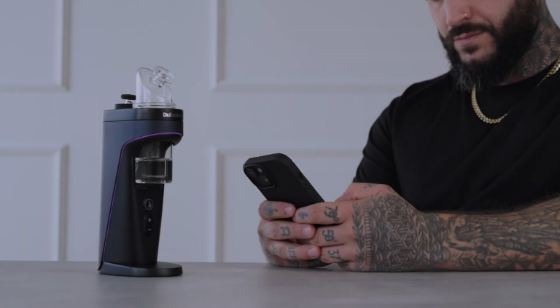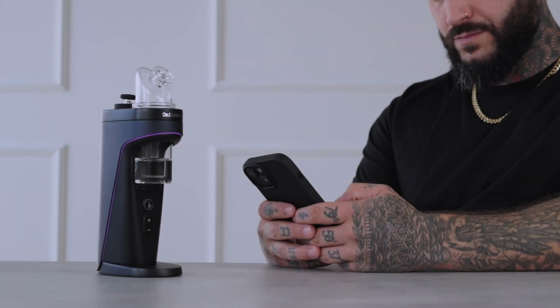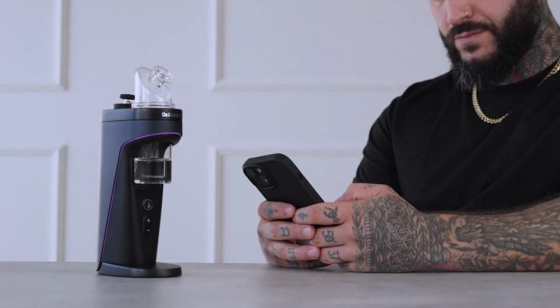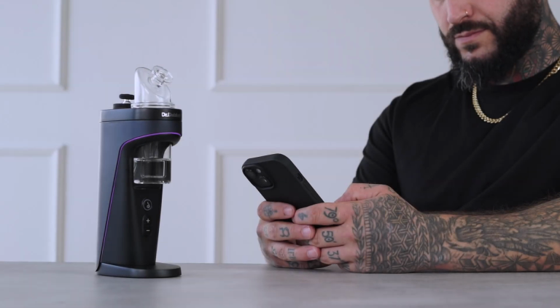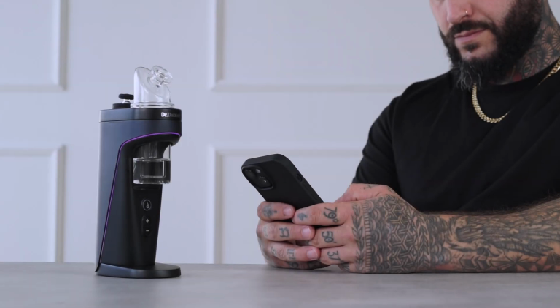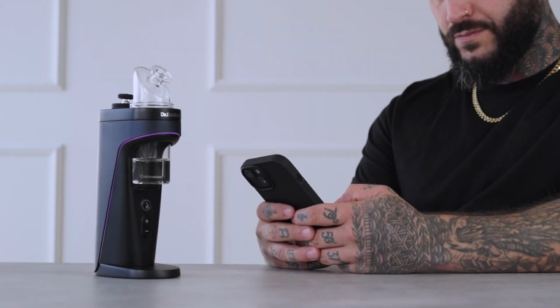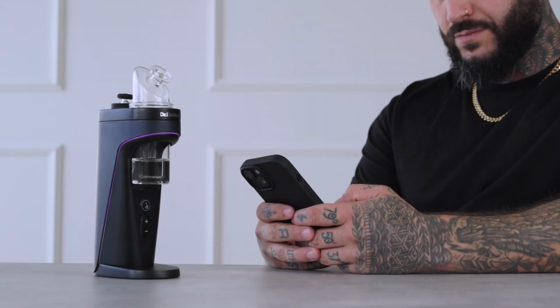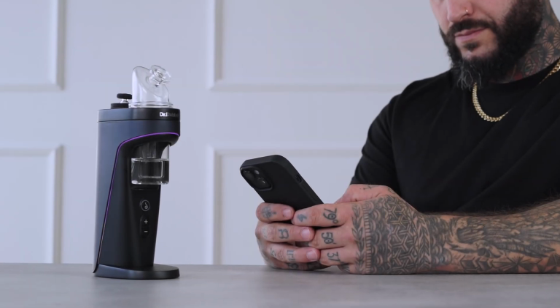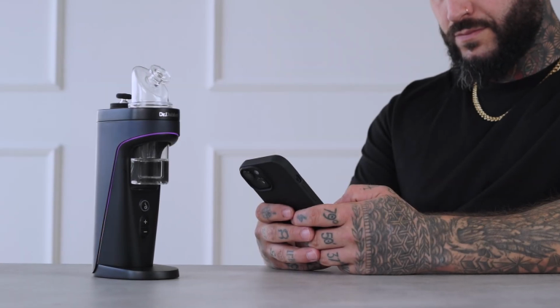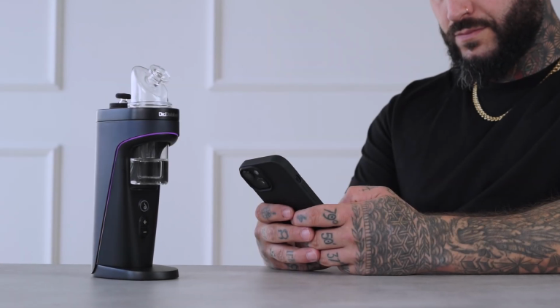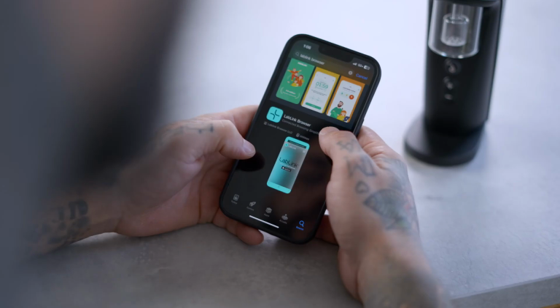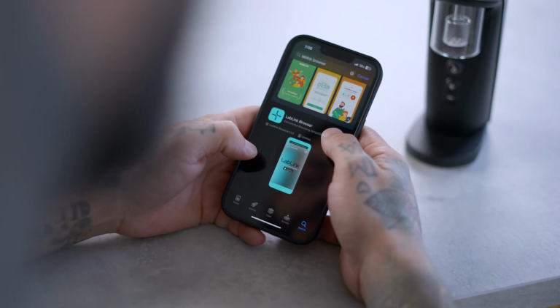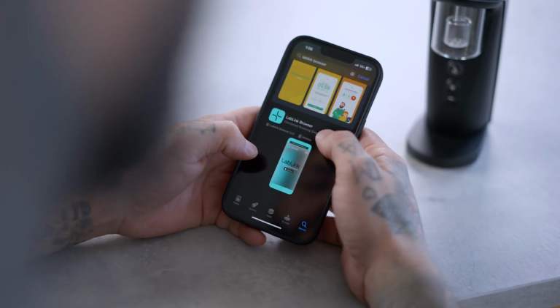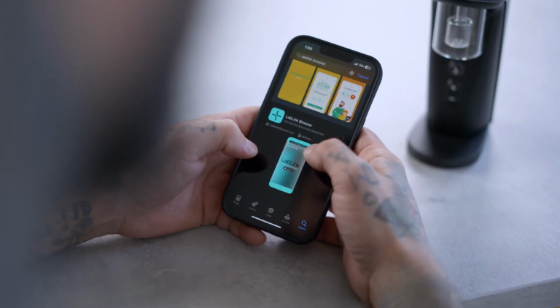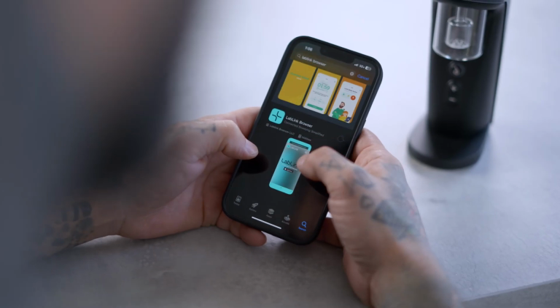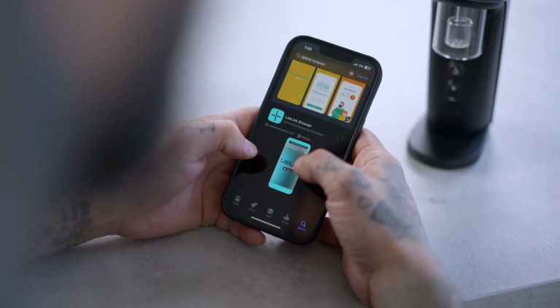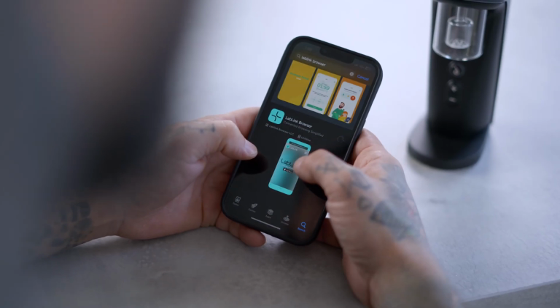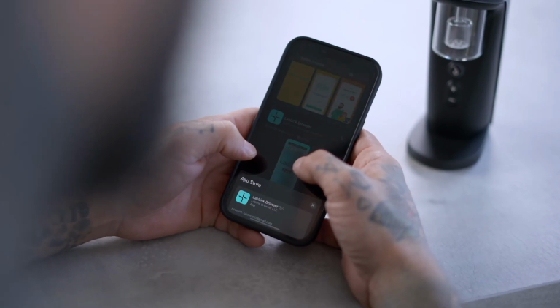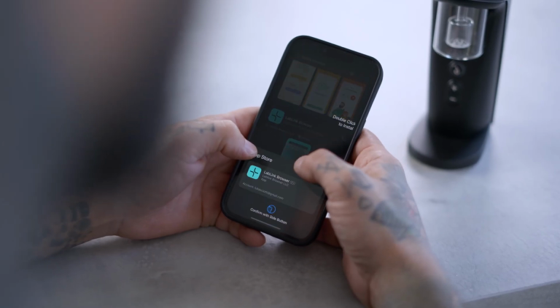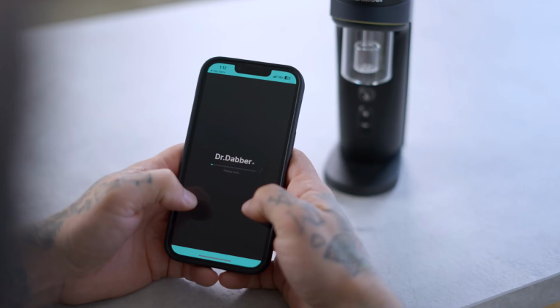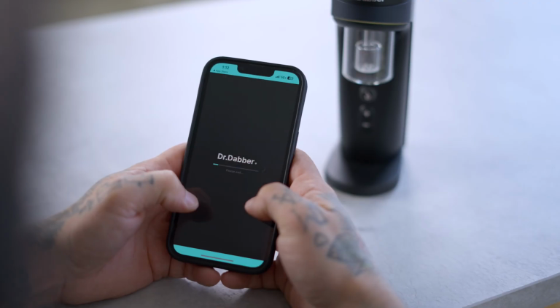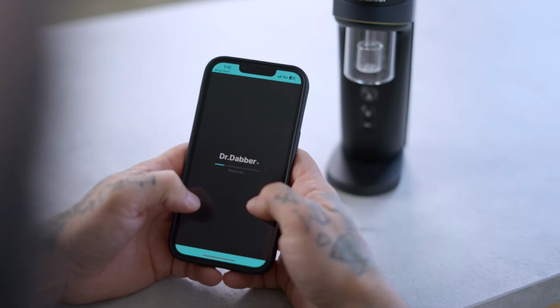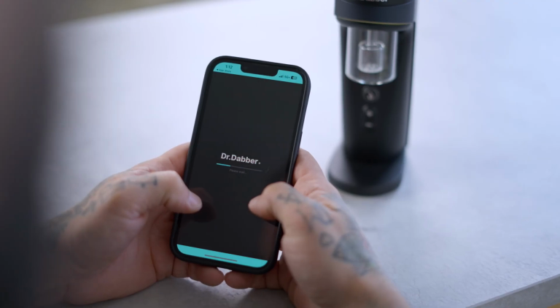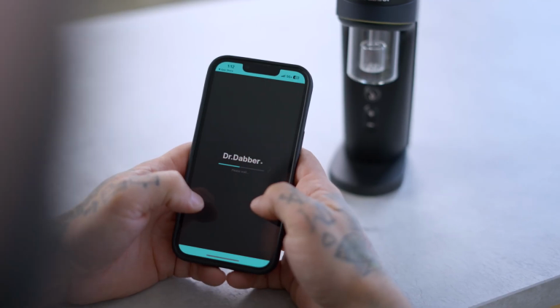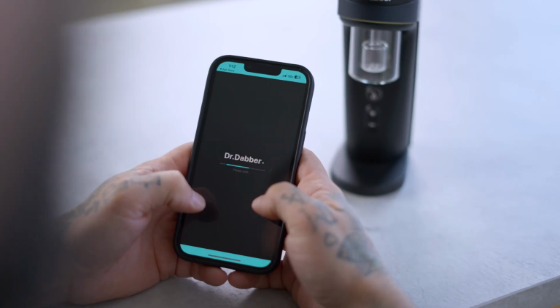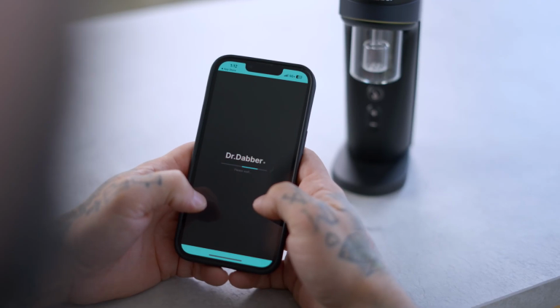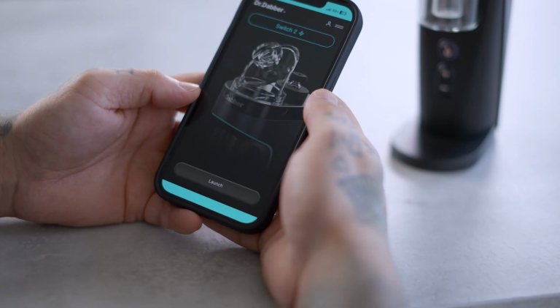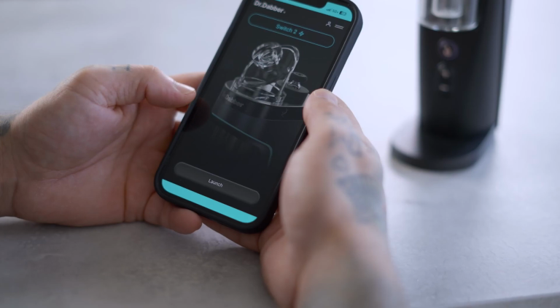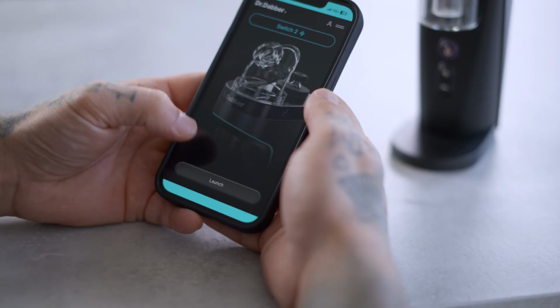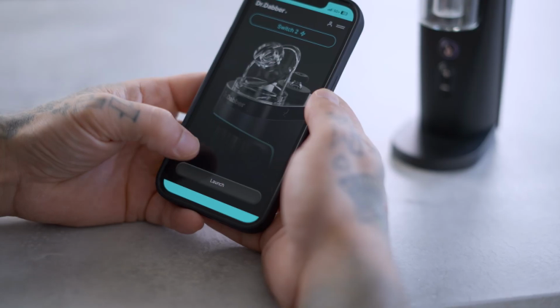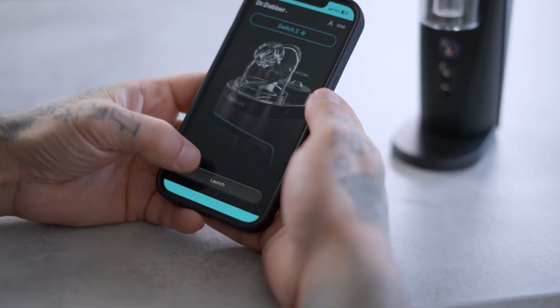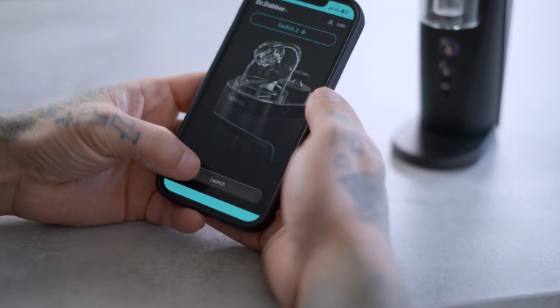Welcome to another Dr. Dabber user guide. In this video, connecting Switch 2 to the app.